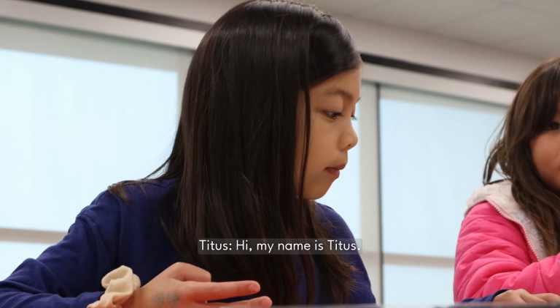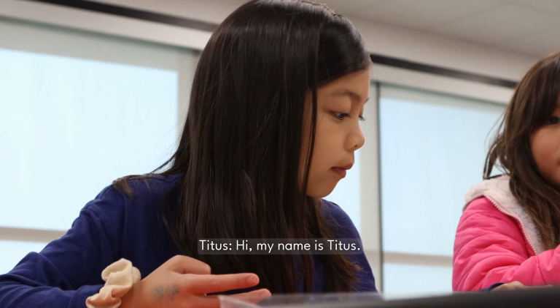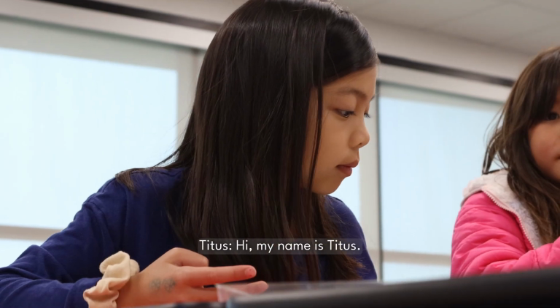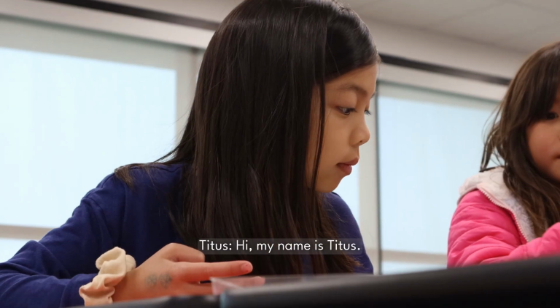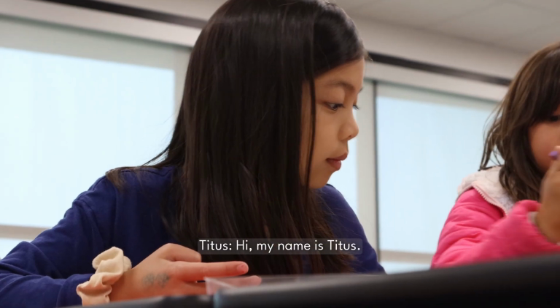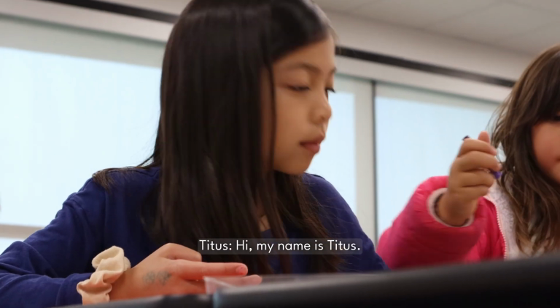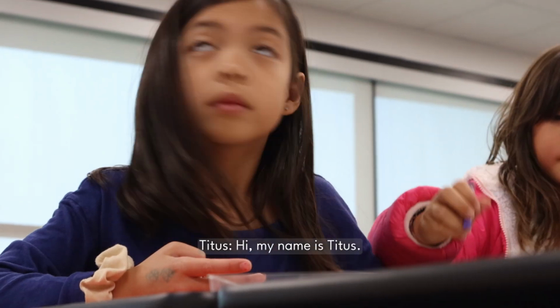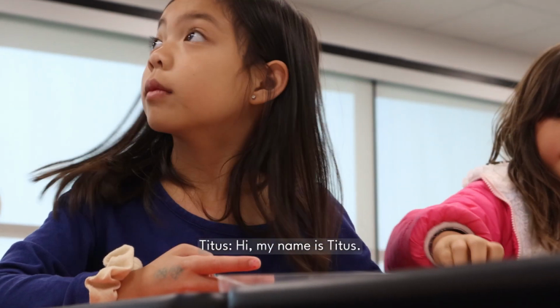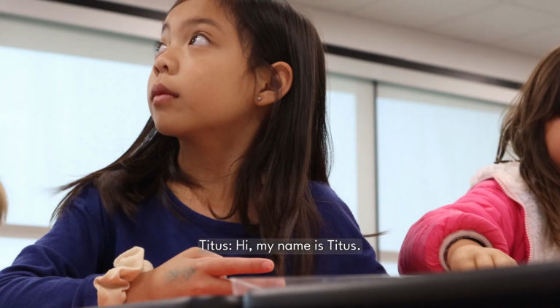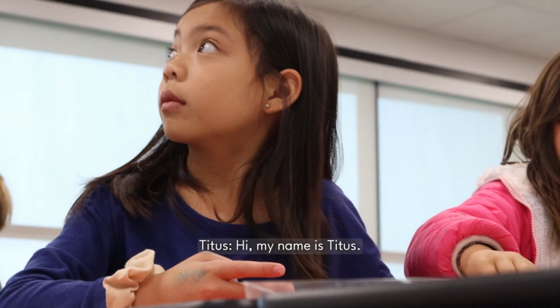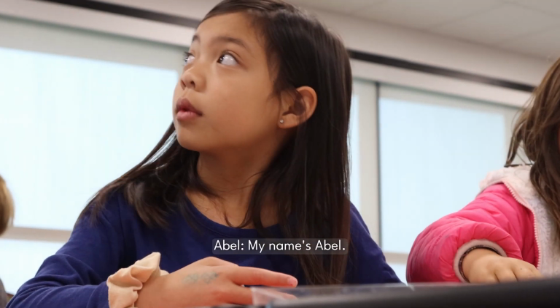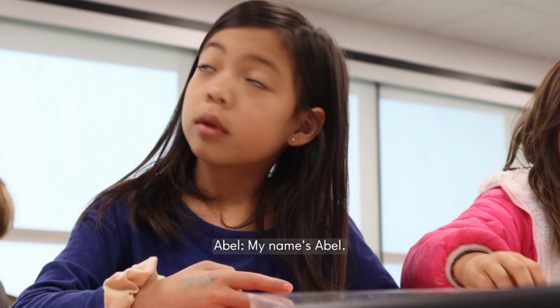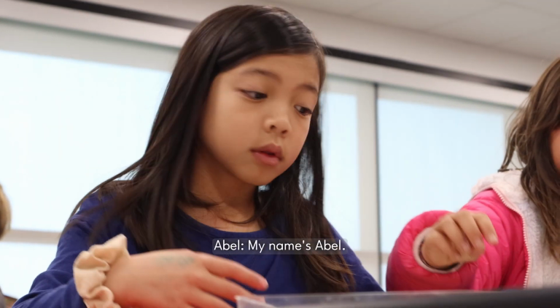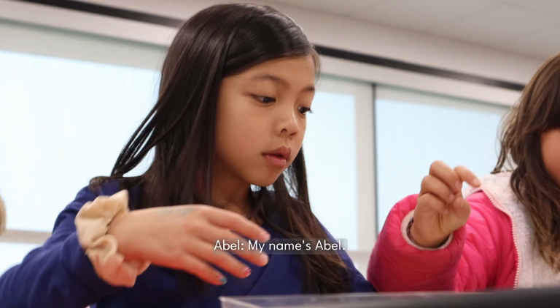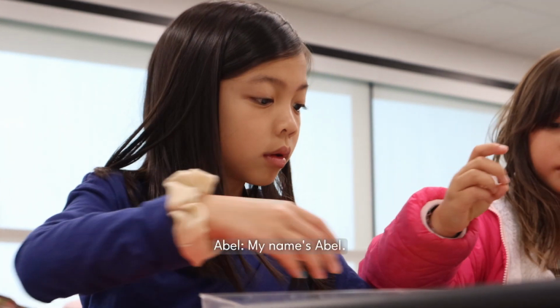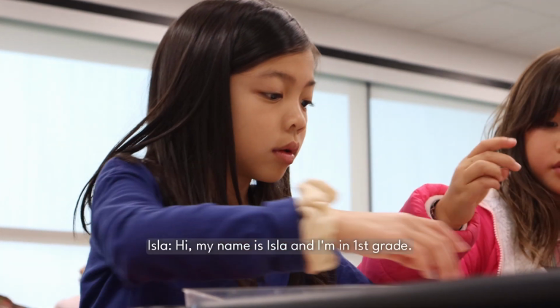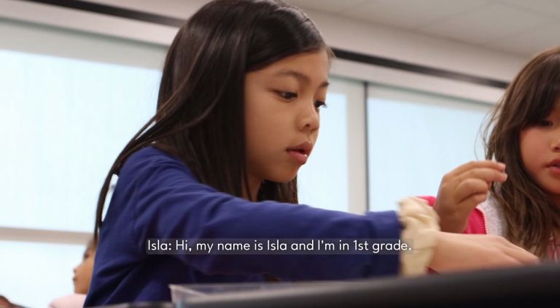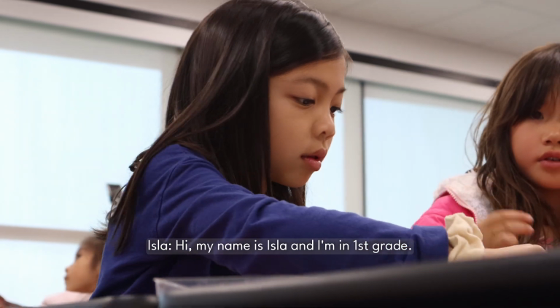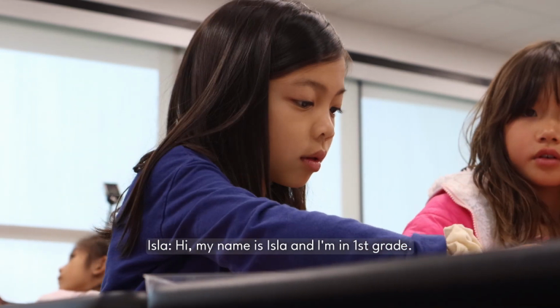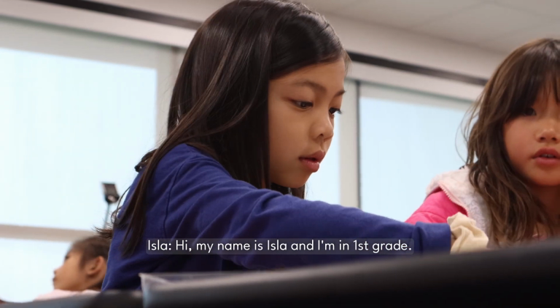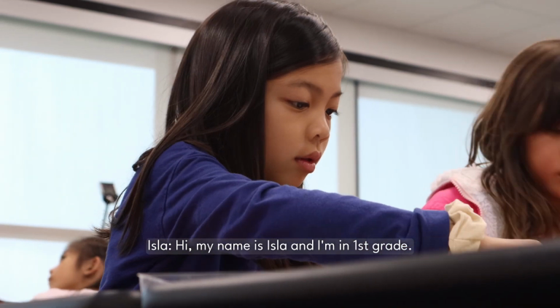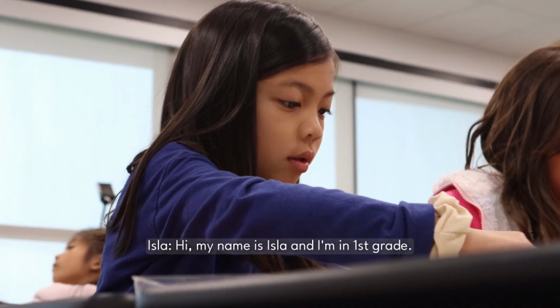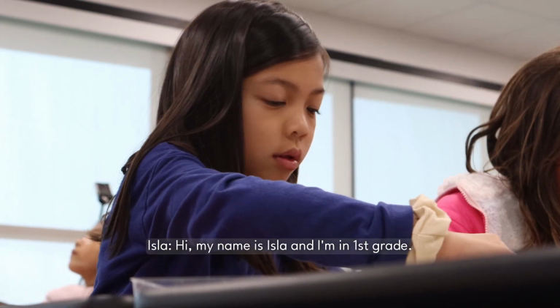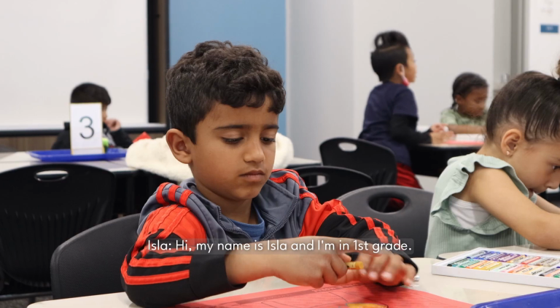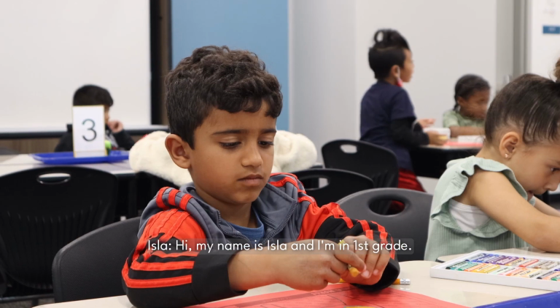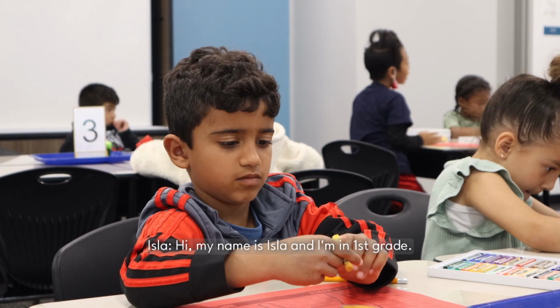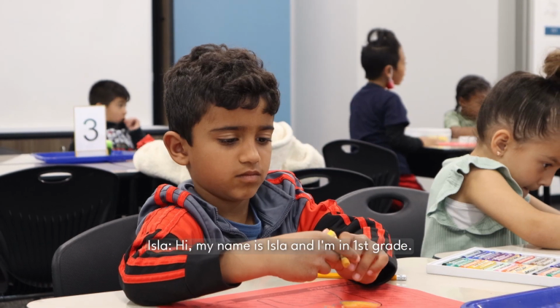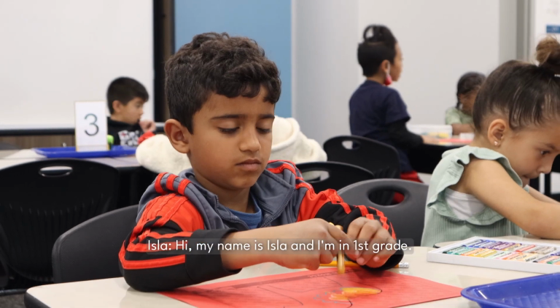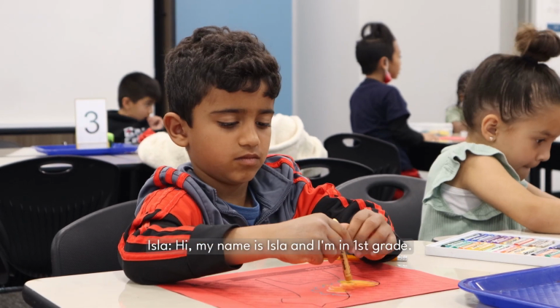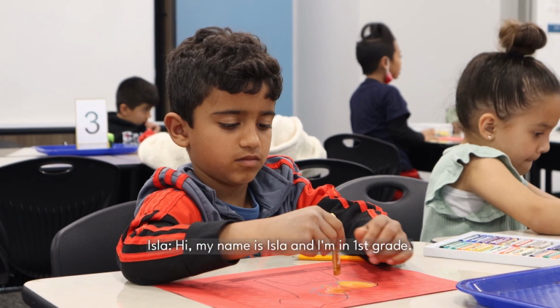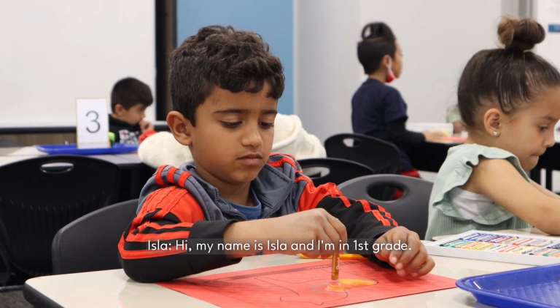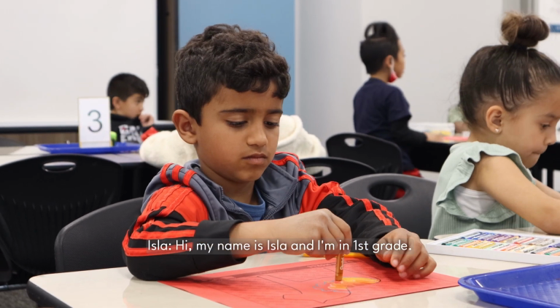Hi, my name is Titus. My name is Abel. Hi, my name is Isla and I'm in first grade.